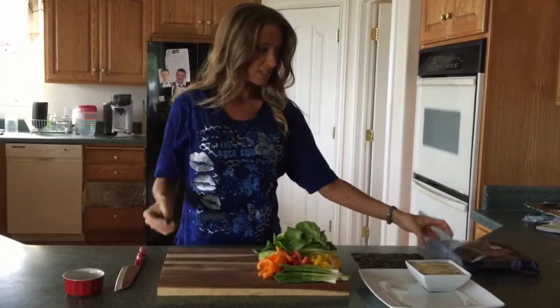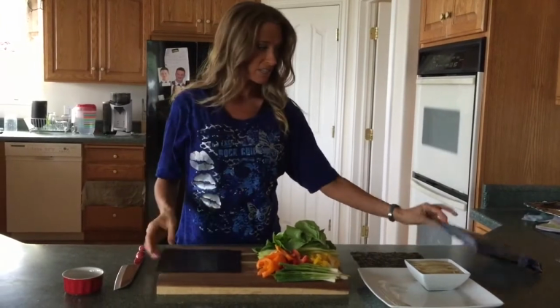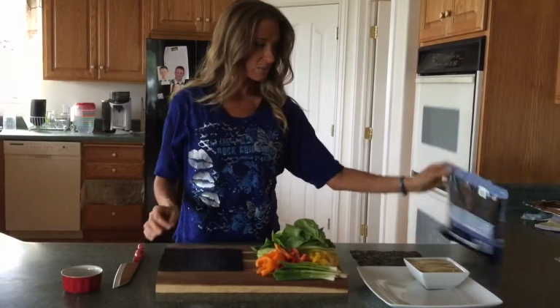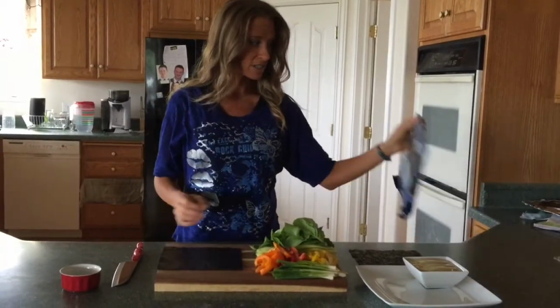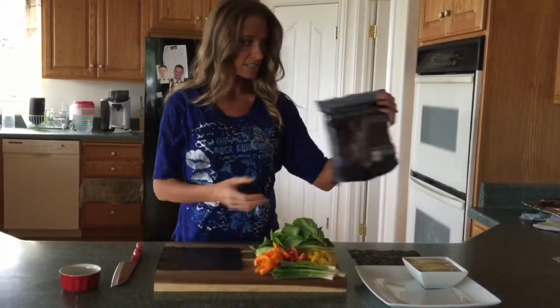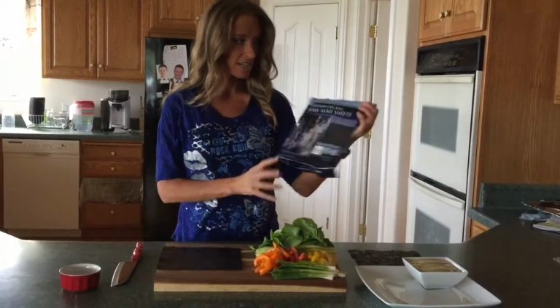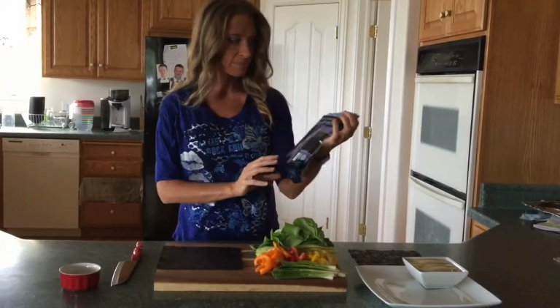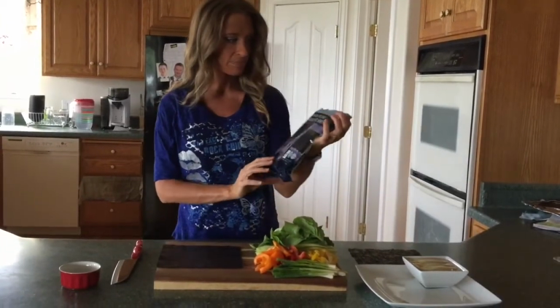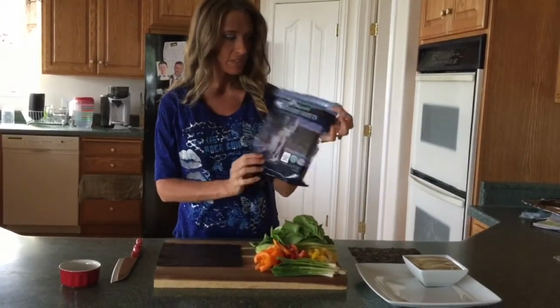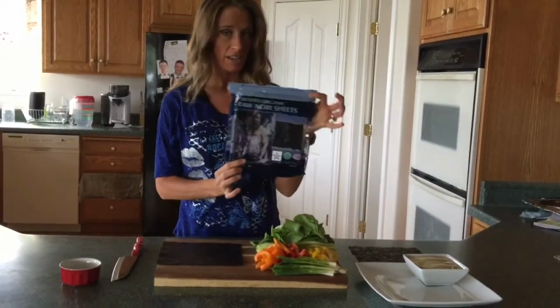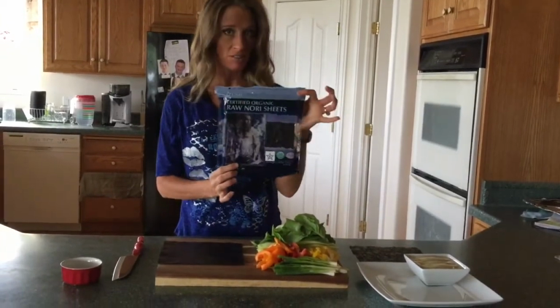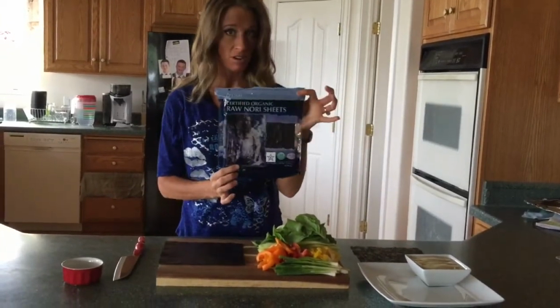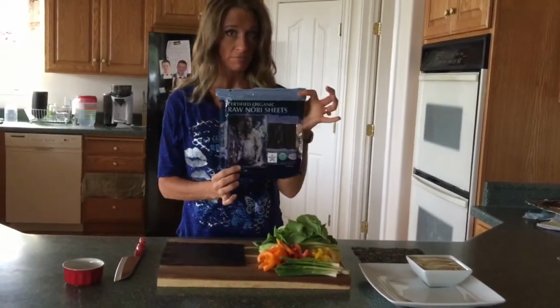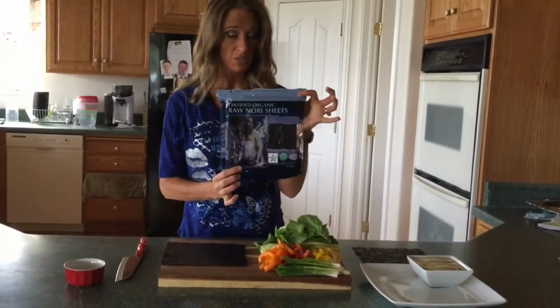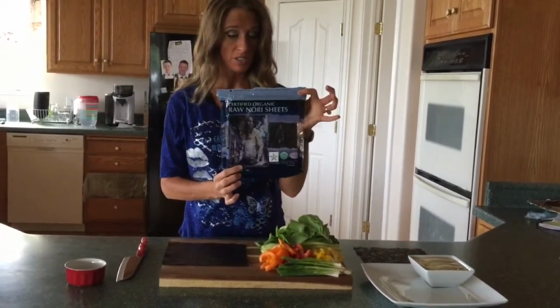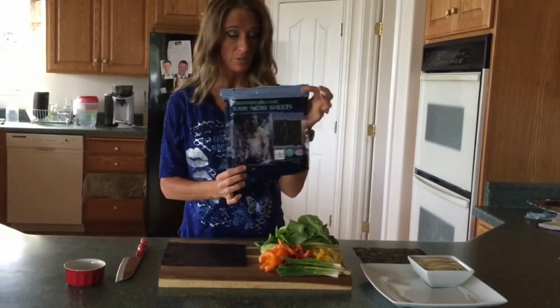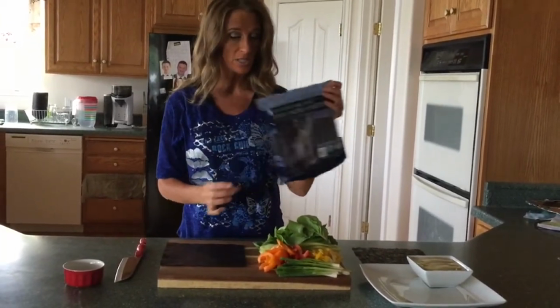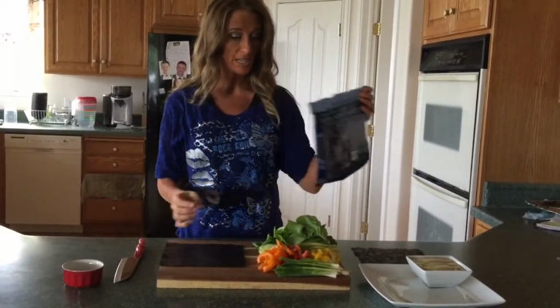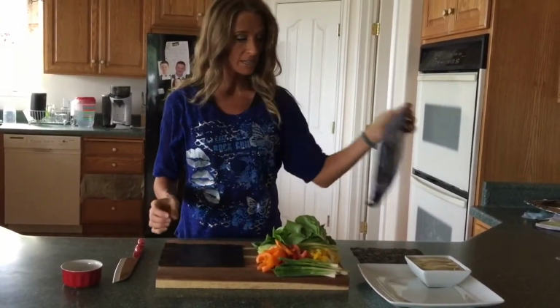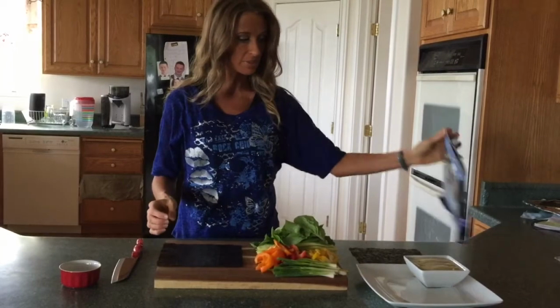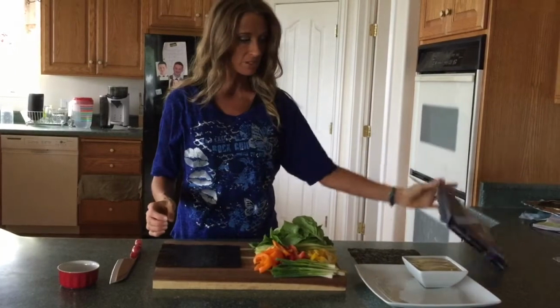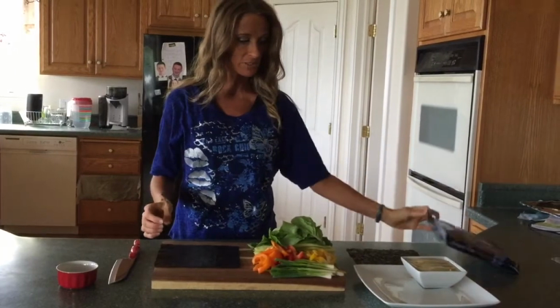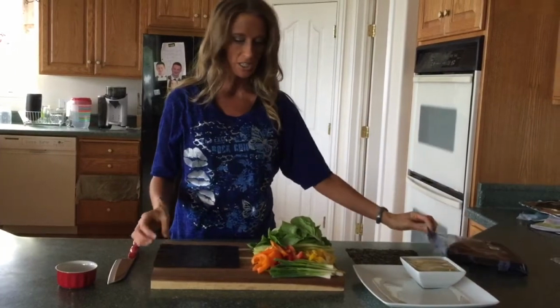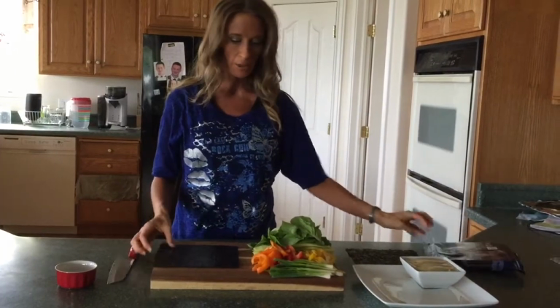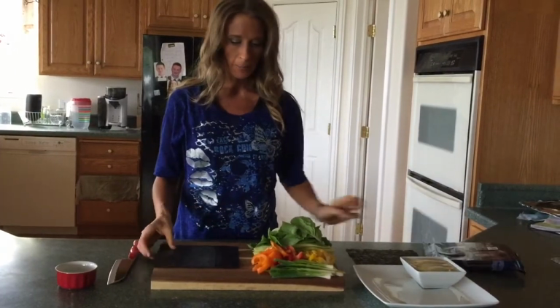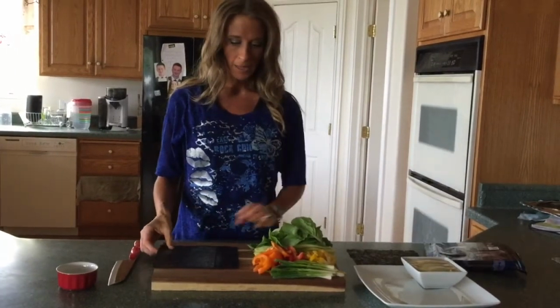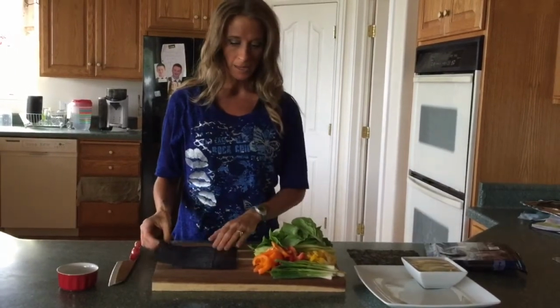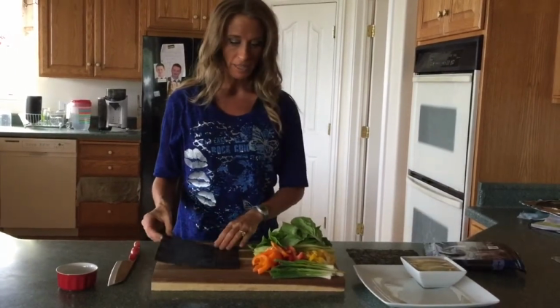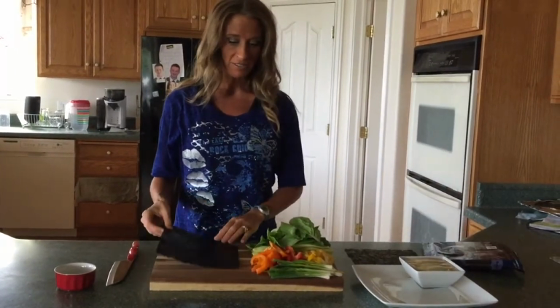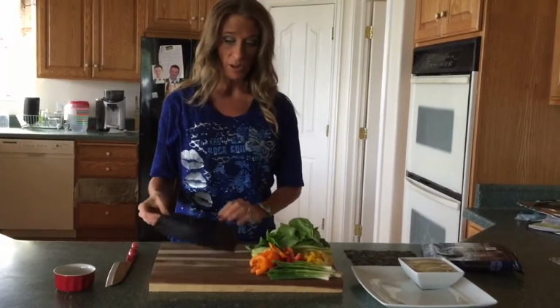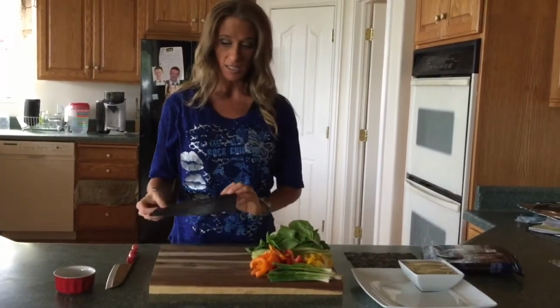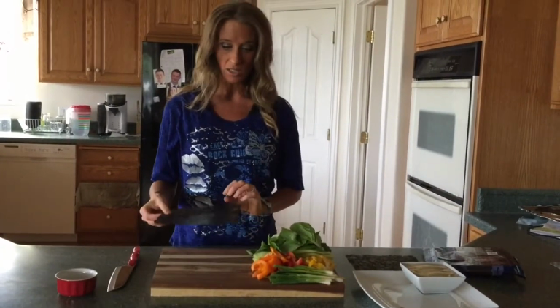I use these ones — they are raw, and I like them. They're not too fishy, and they have no added salt.